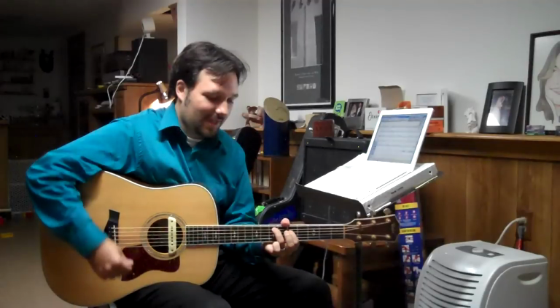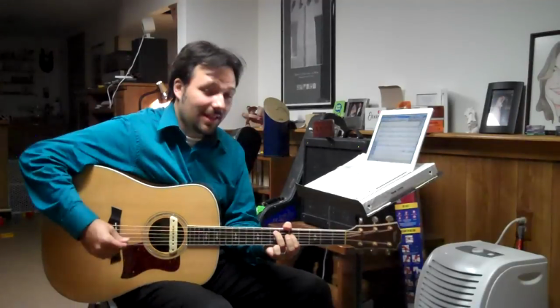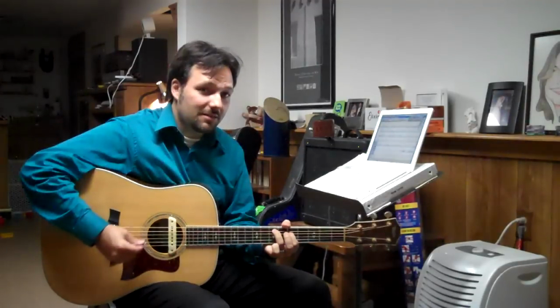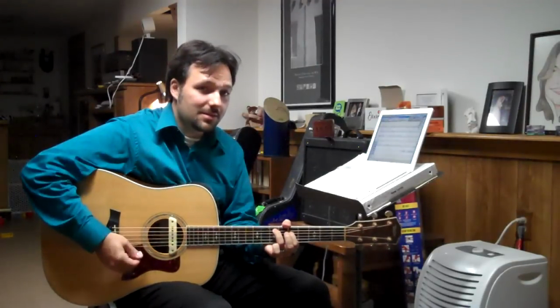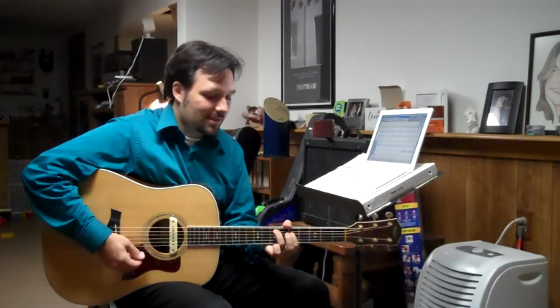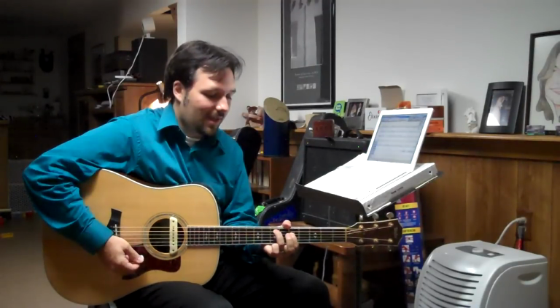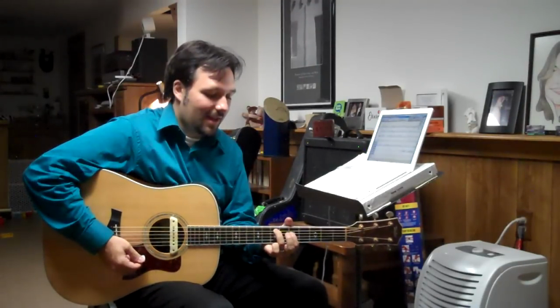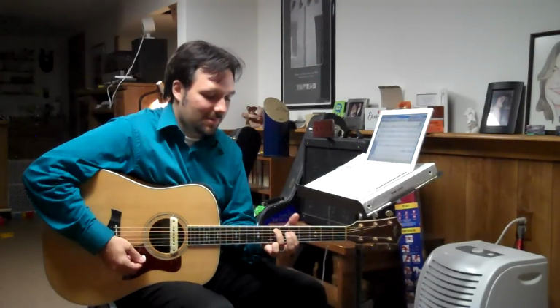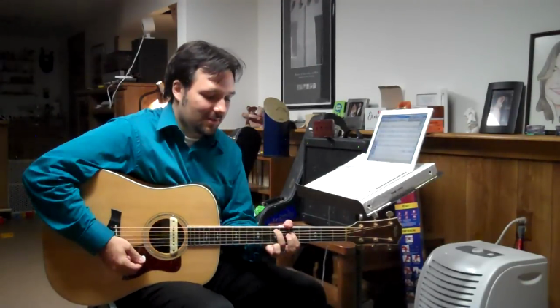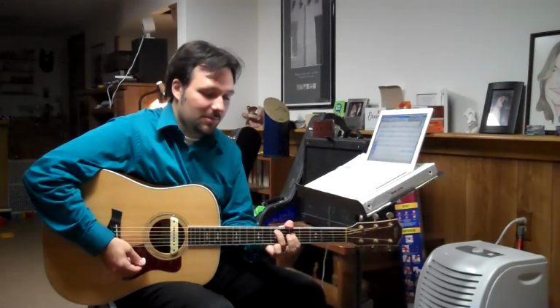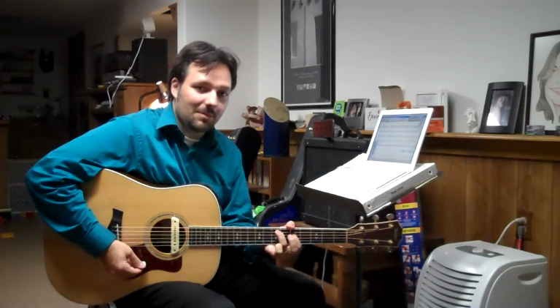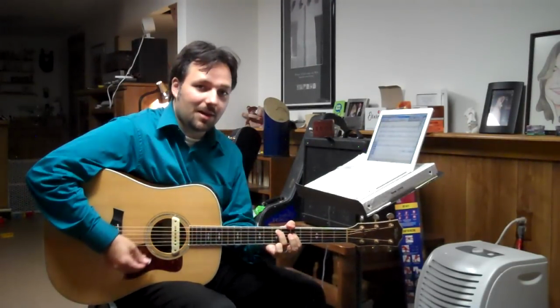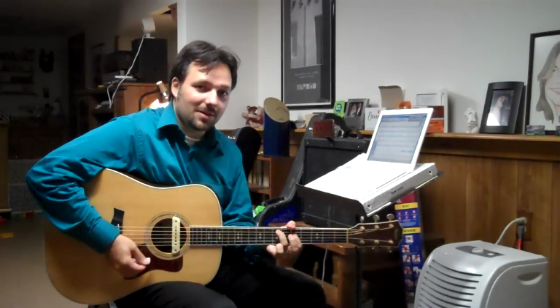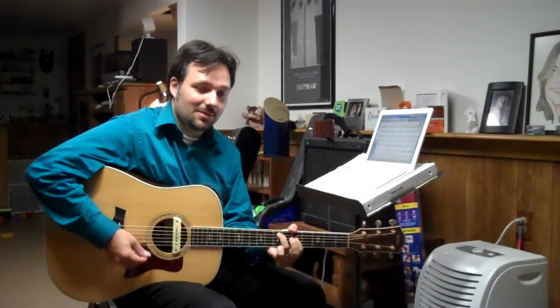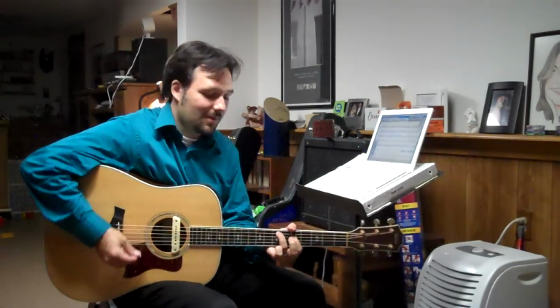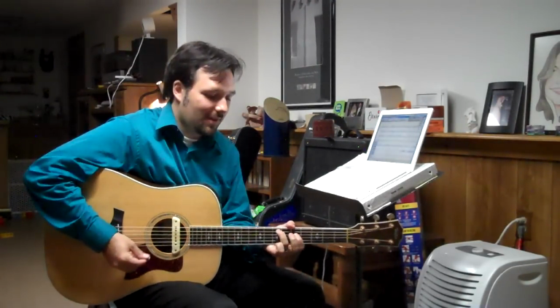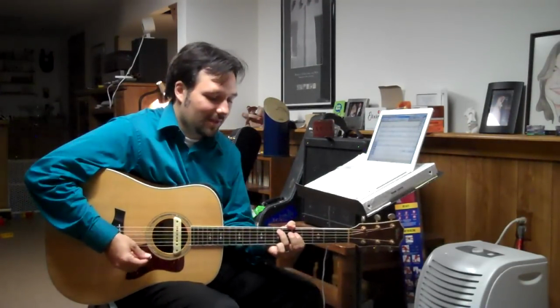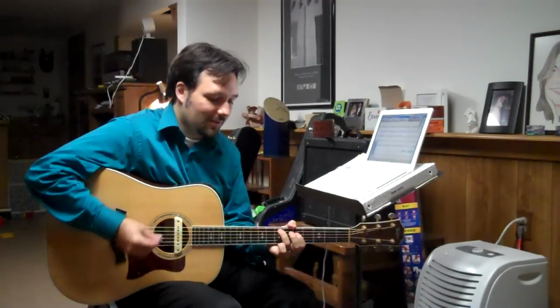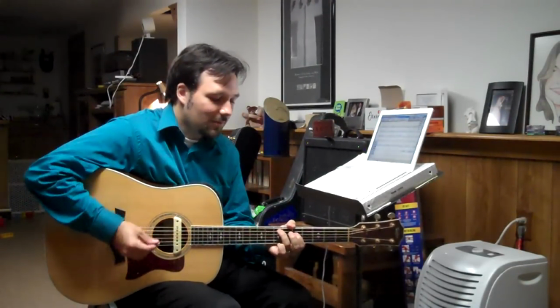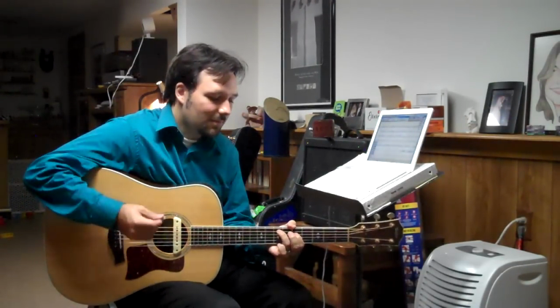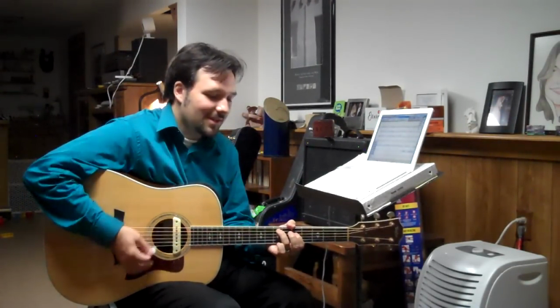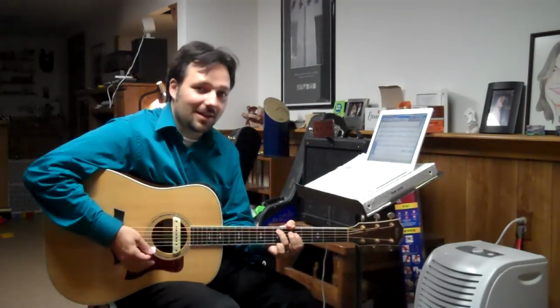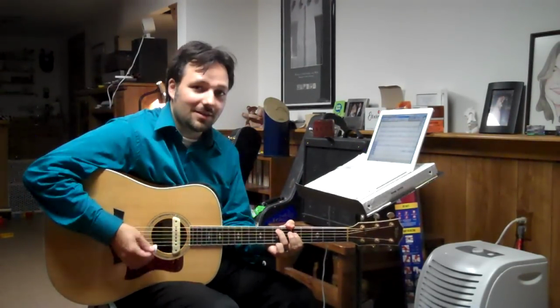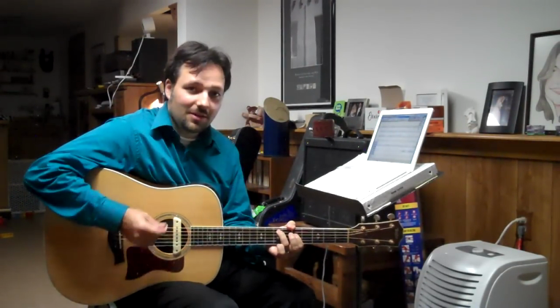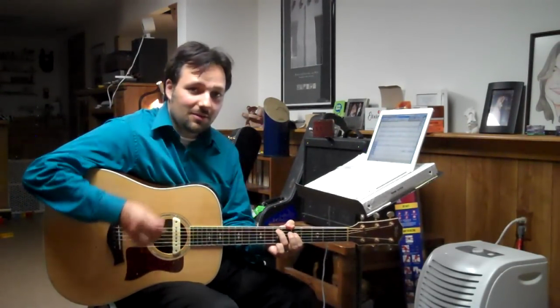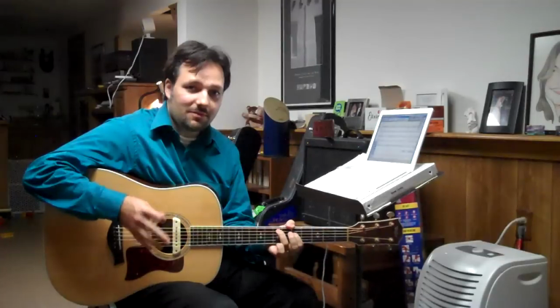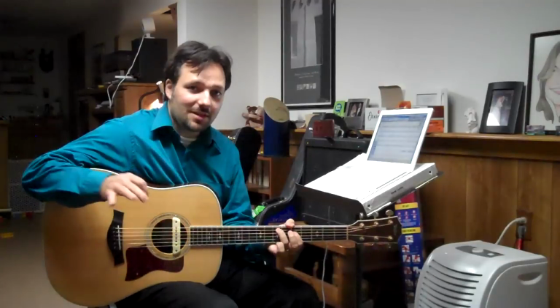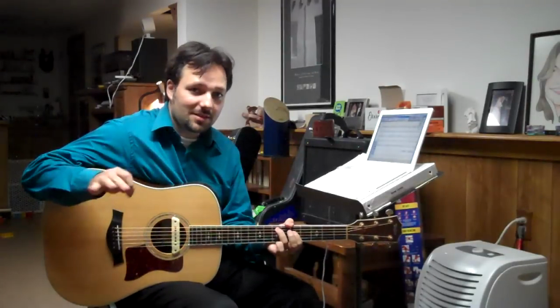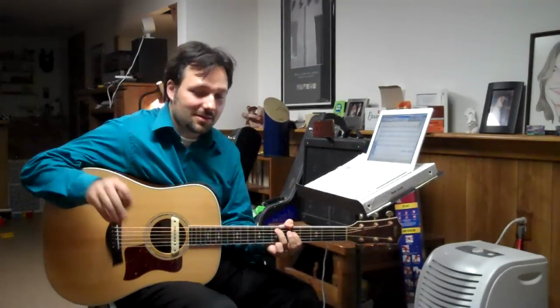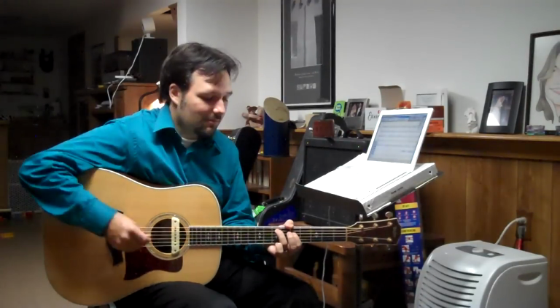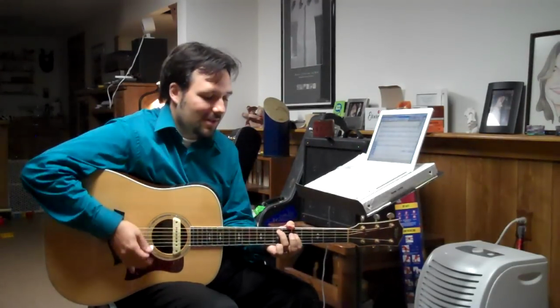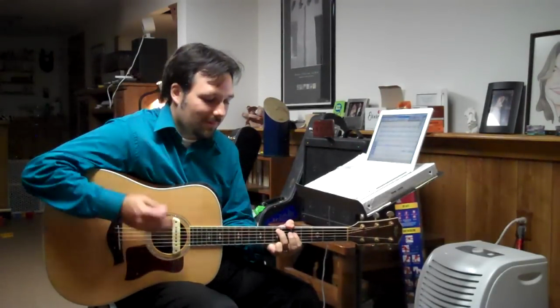I like using this a lot, especially if you mute that bottom string, because you have kind of like a little moving bass line over a nice droning top.